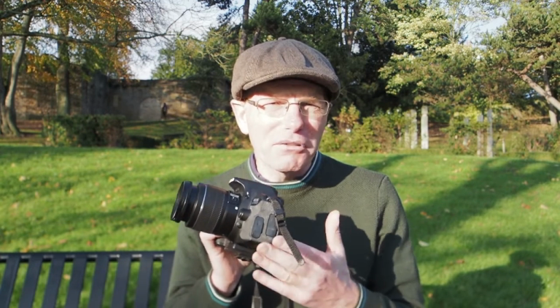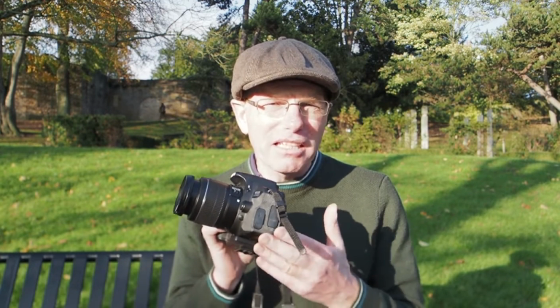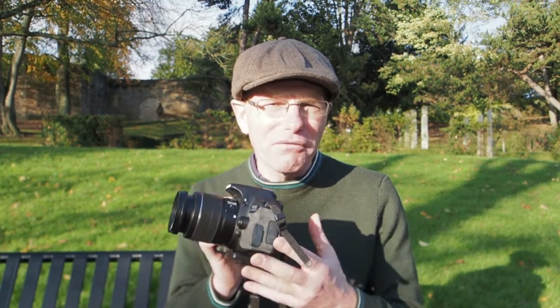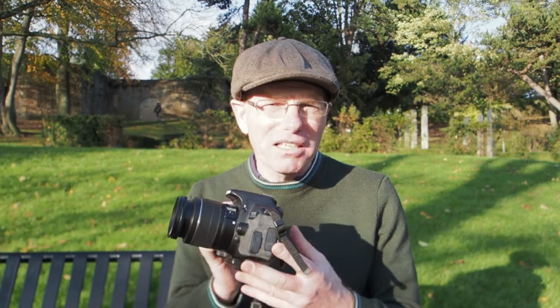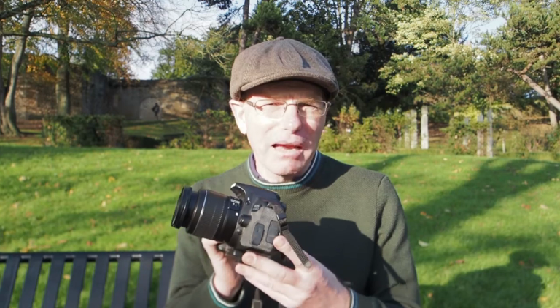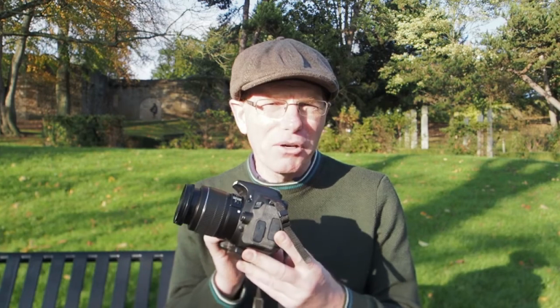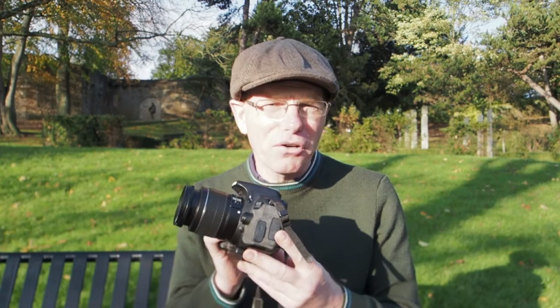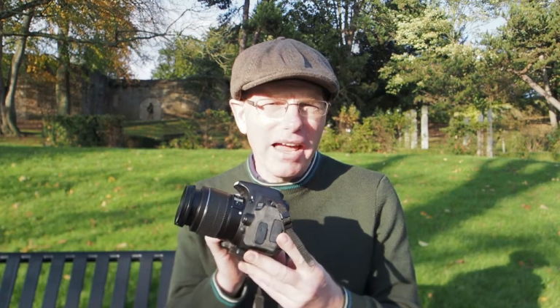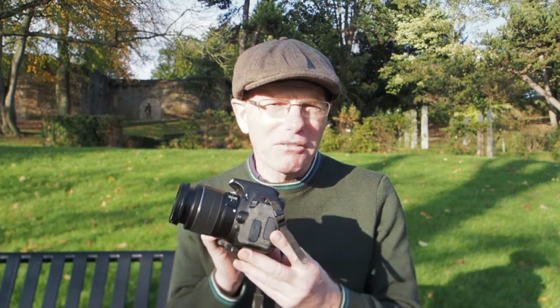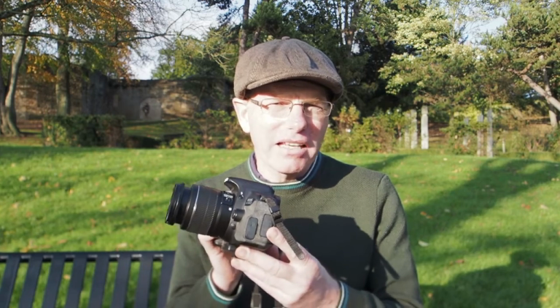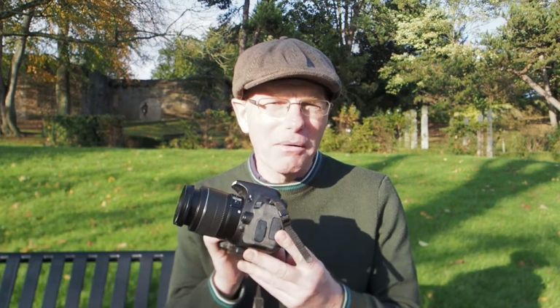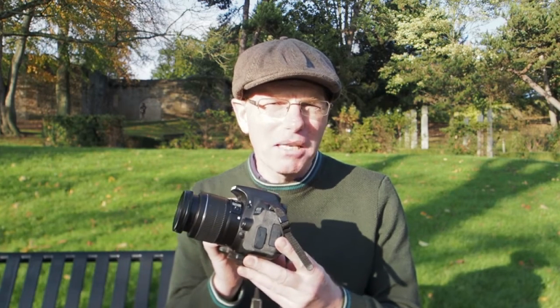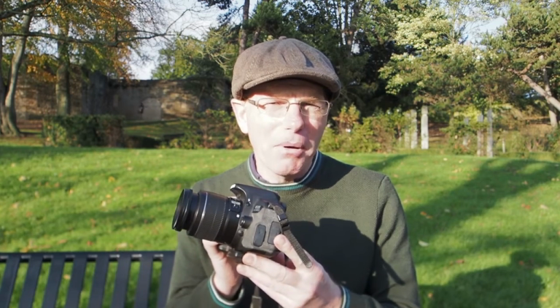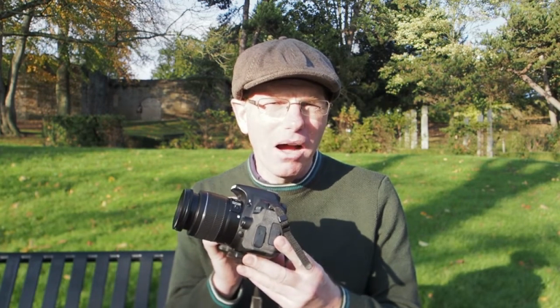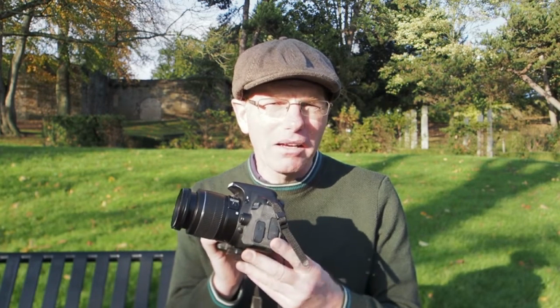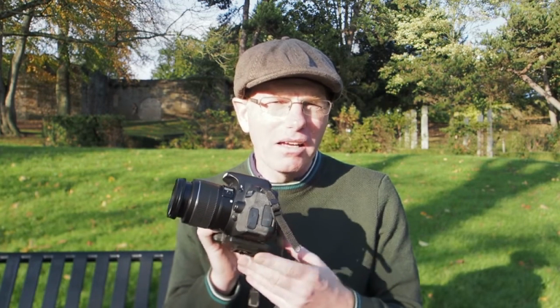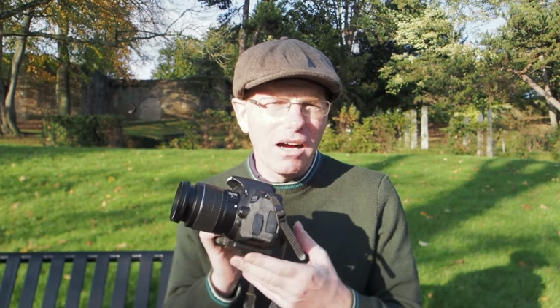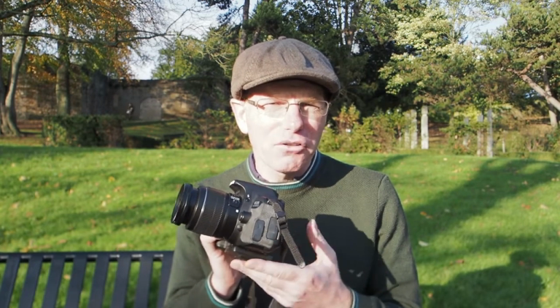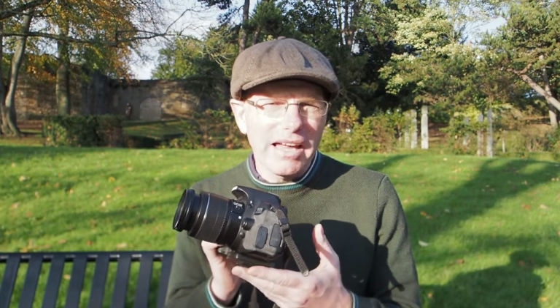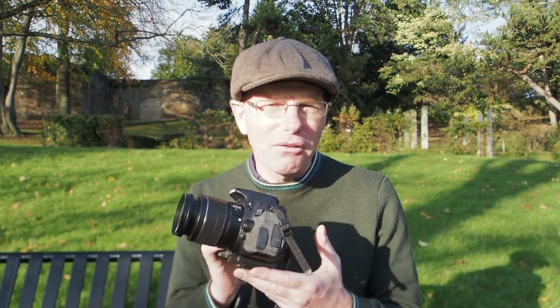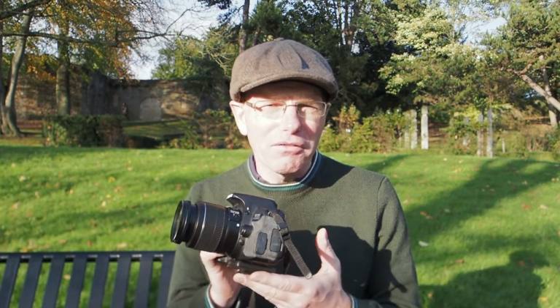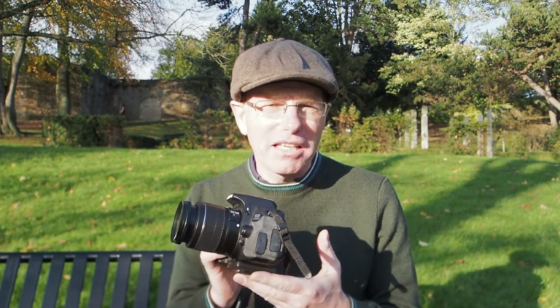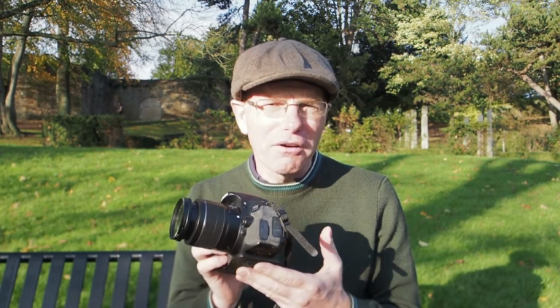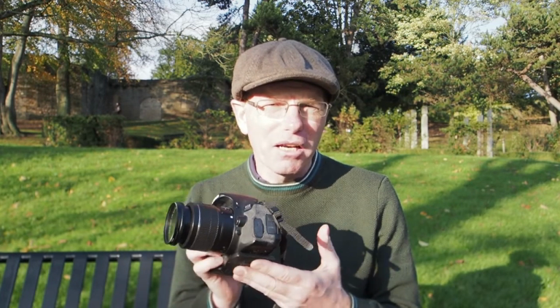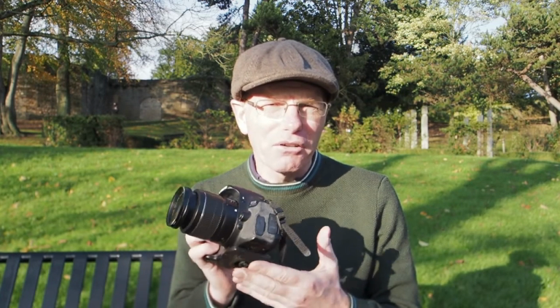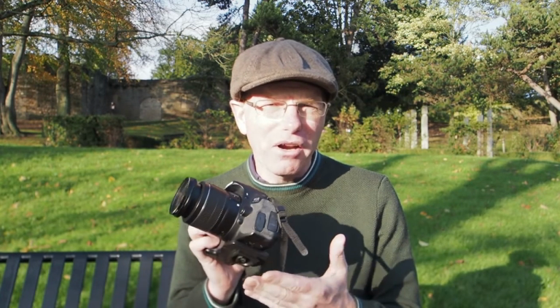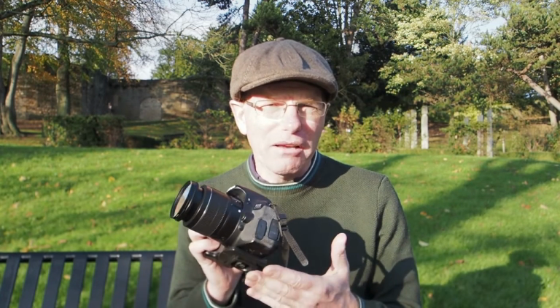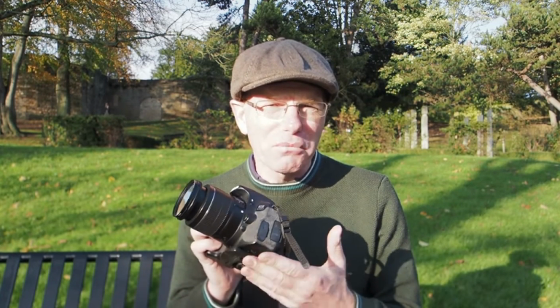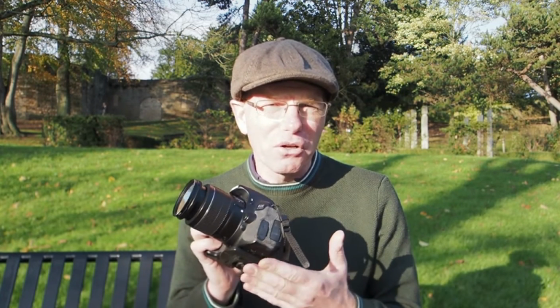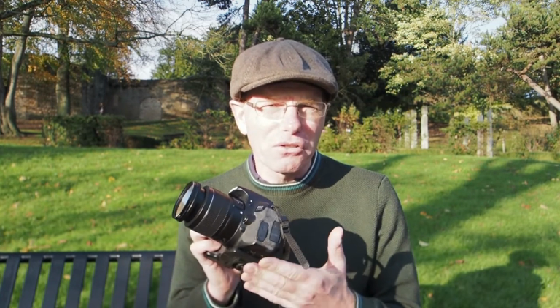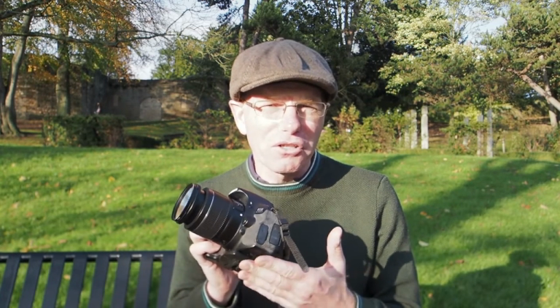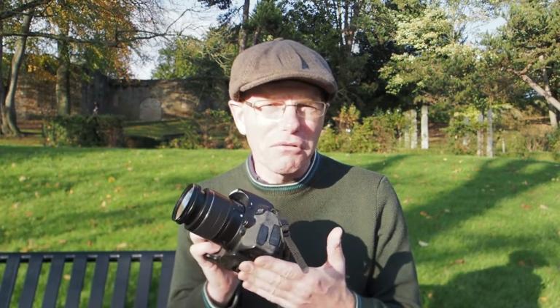That's a million times better than the Canon 400D — I don't even think that takes movies. I'm going to give this camera a try today; I'm in the park and I'll try out the video and some shots.